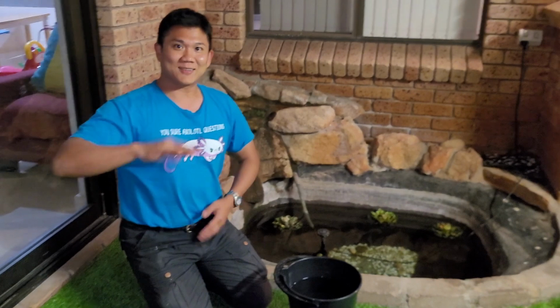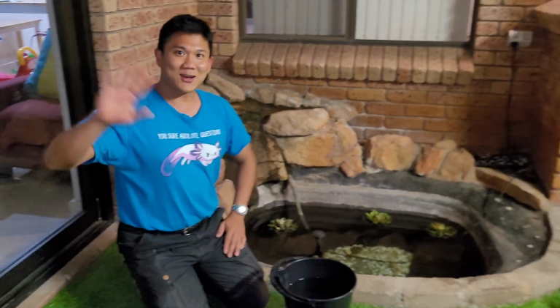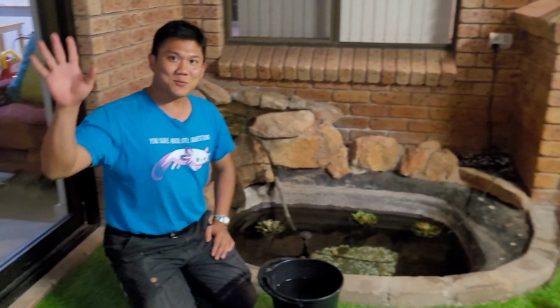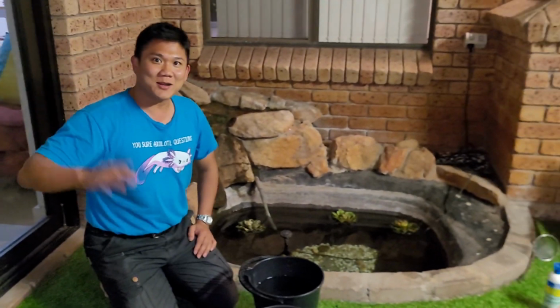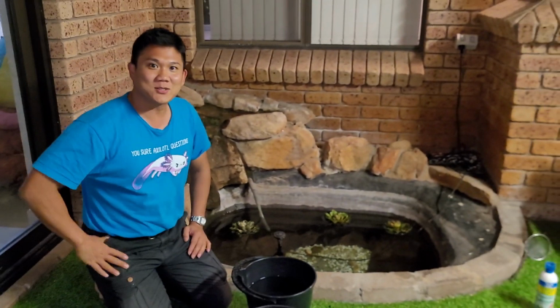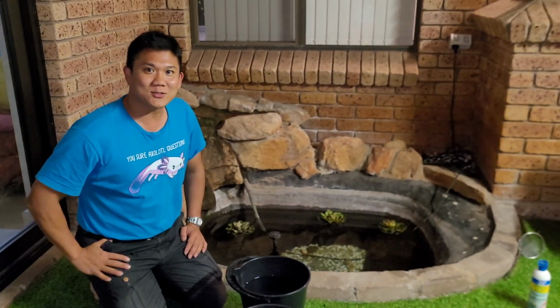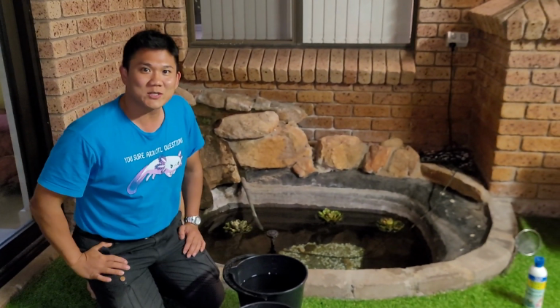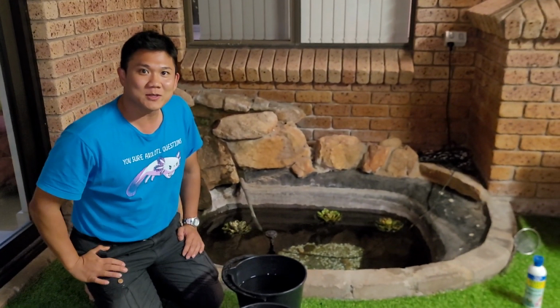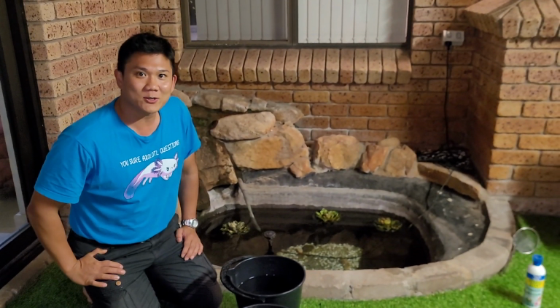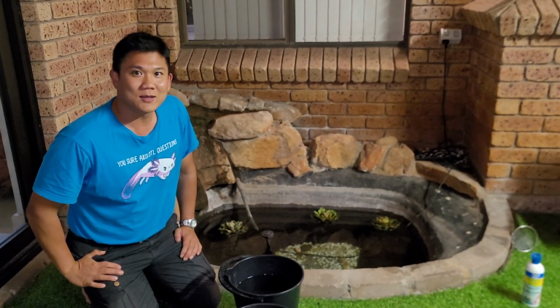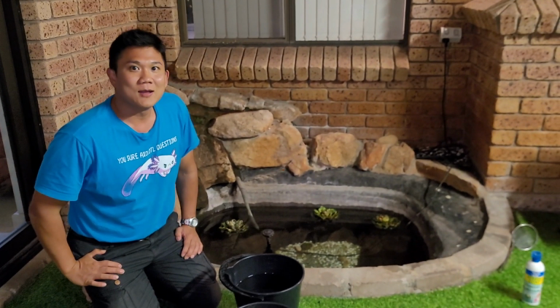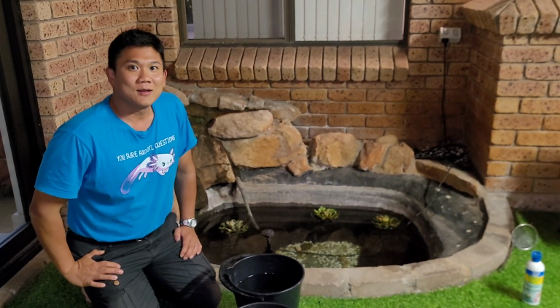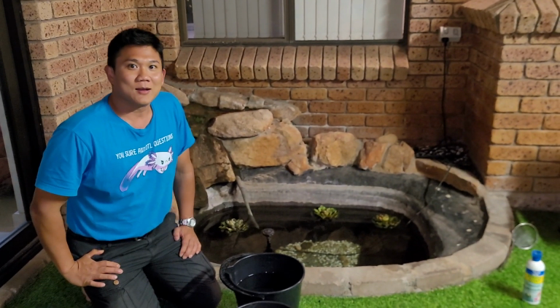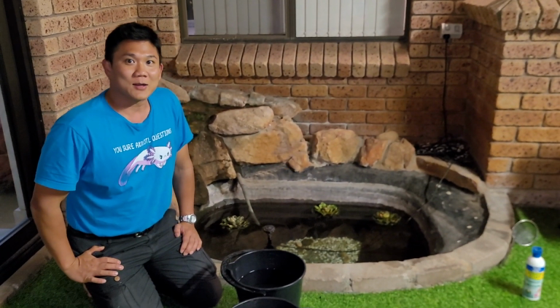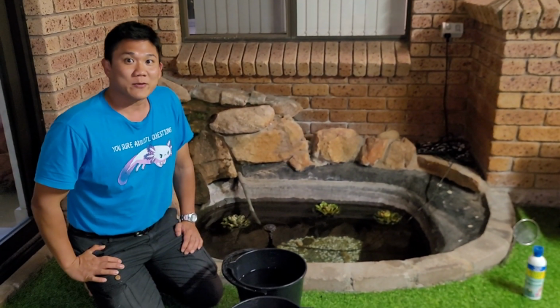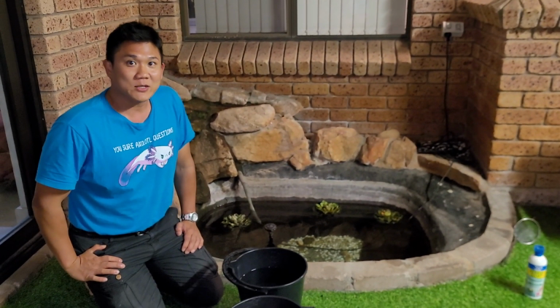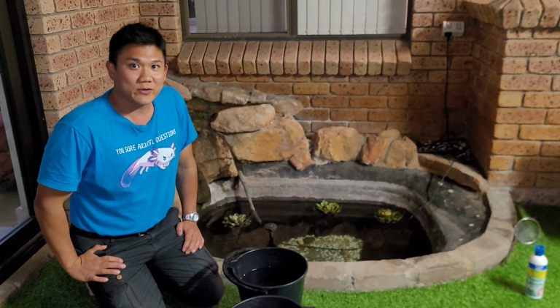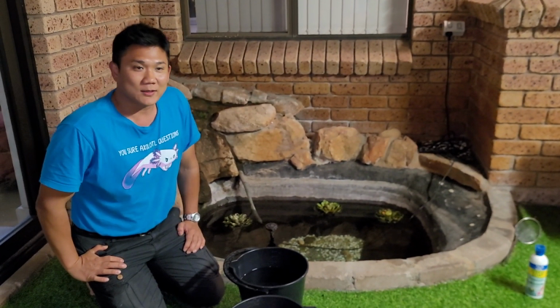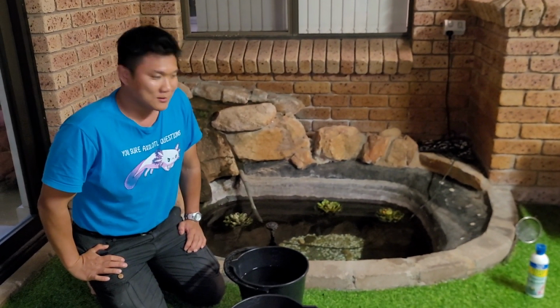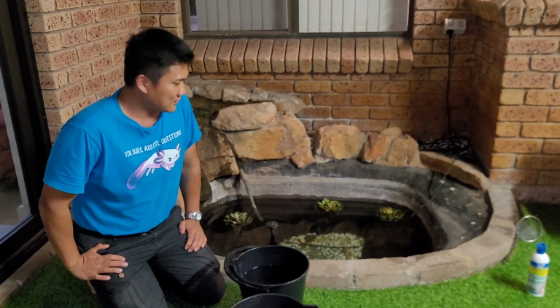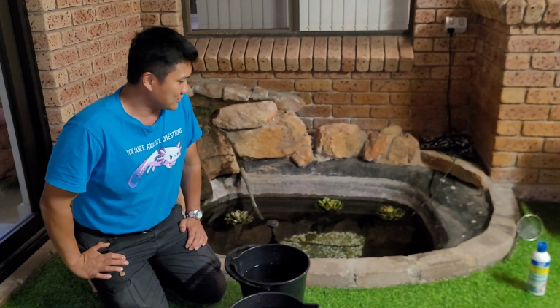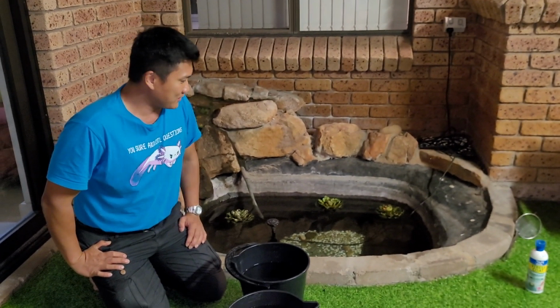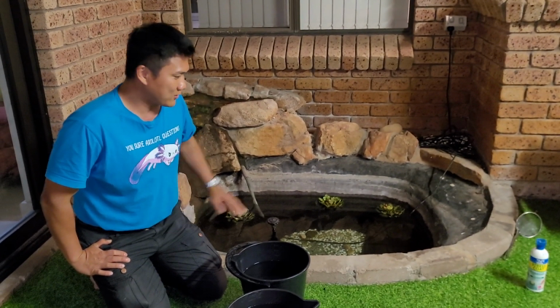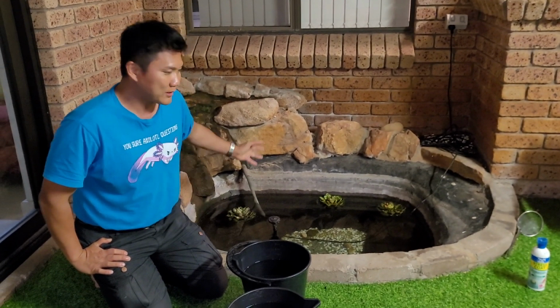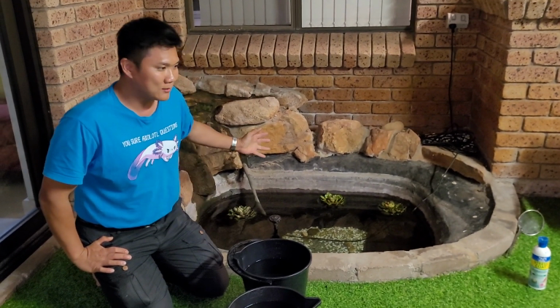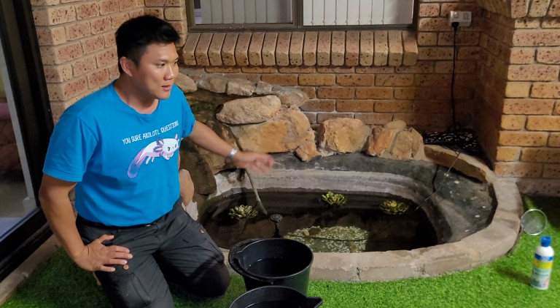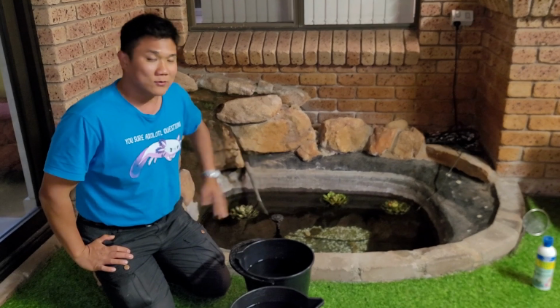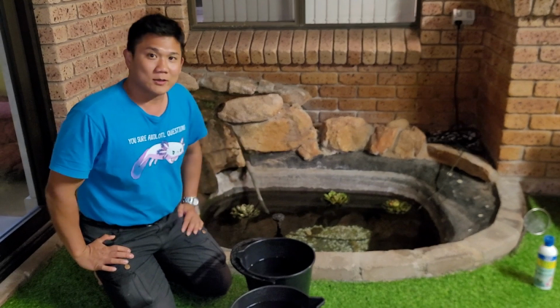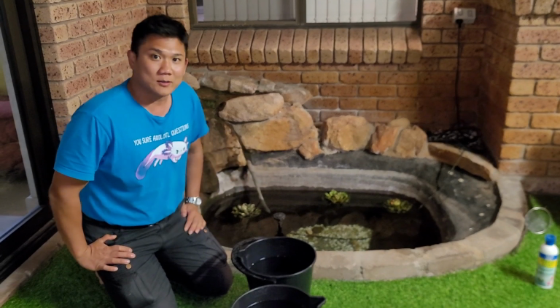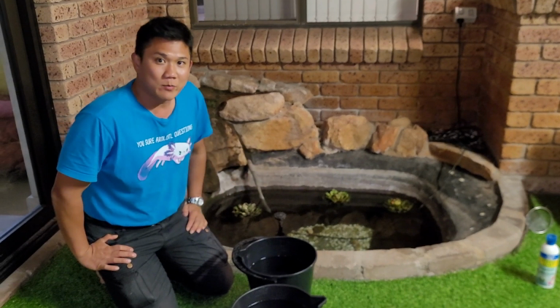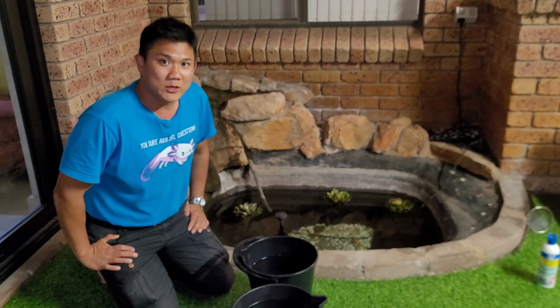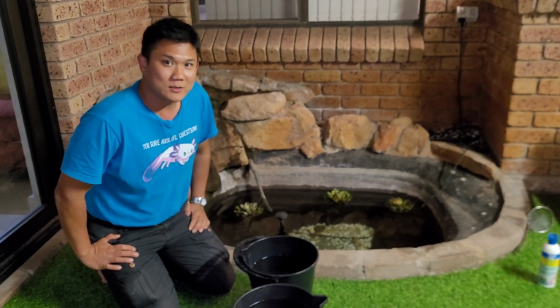Hi, my name is Dr. Richman Lowe and I'm the fish vet. Today I've been called out for an emergency.